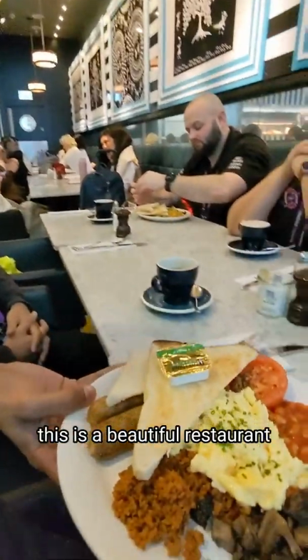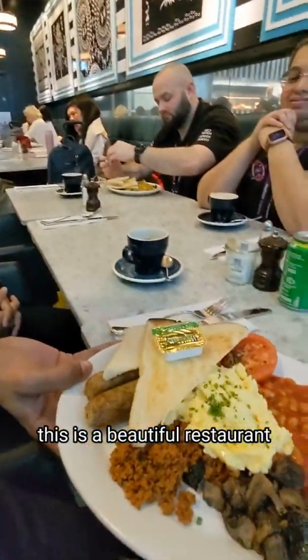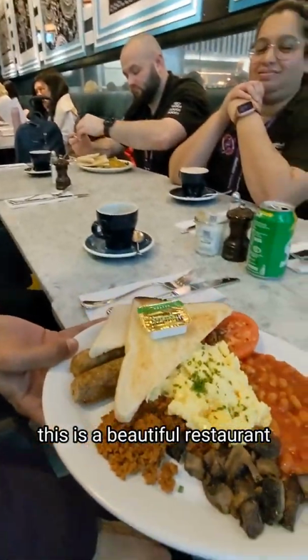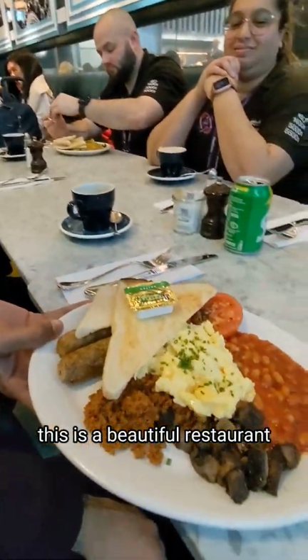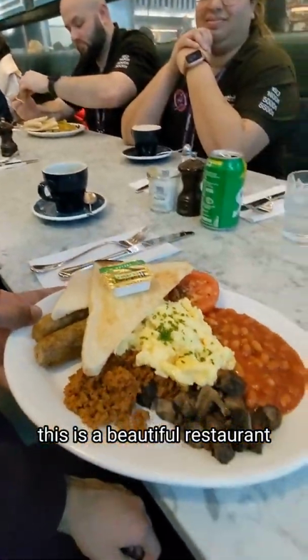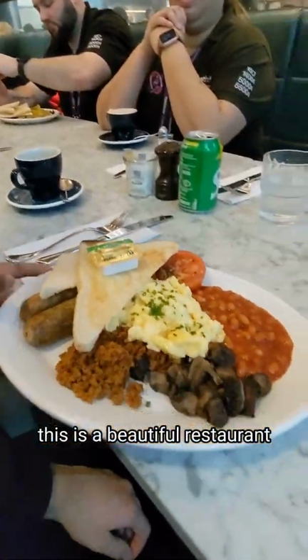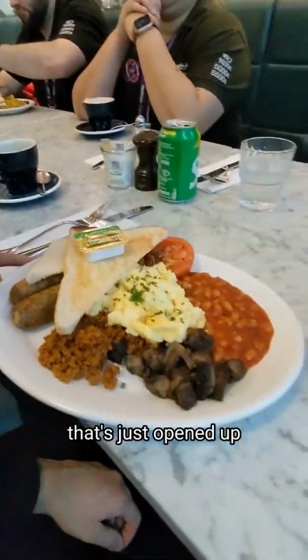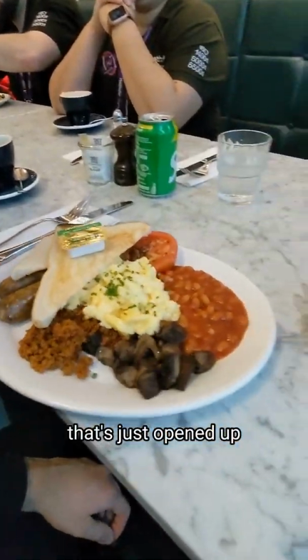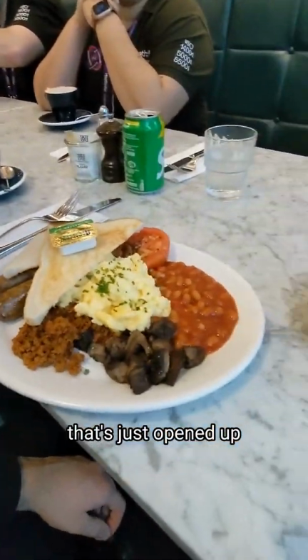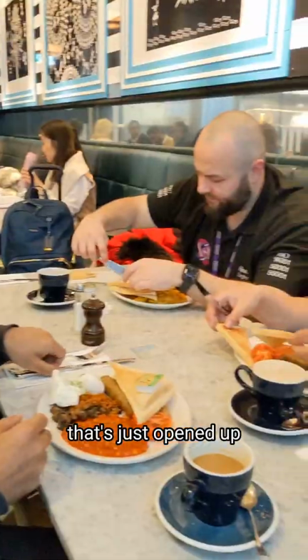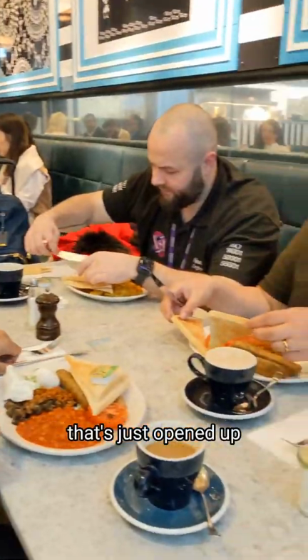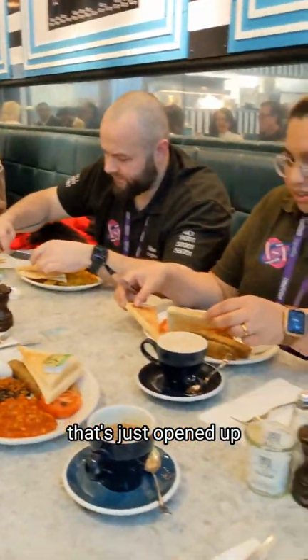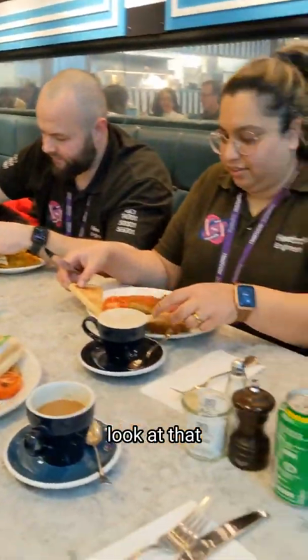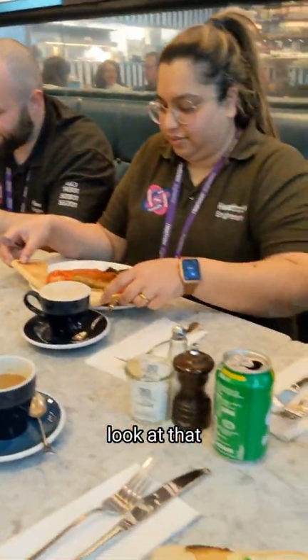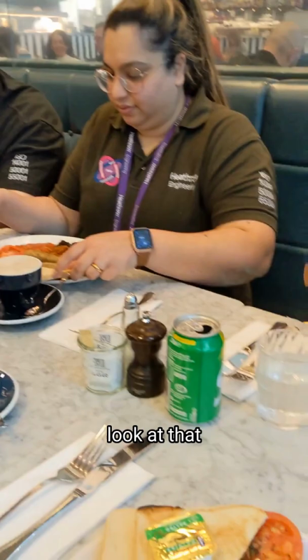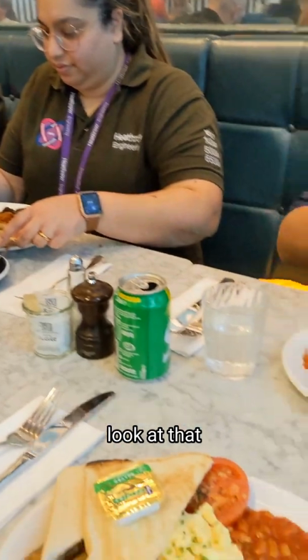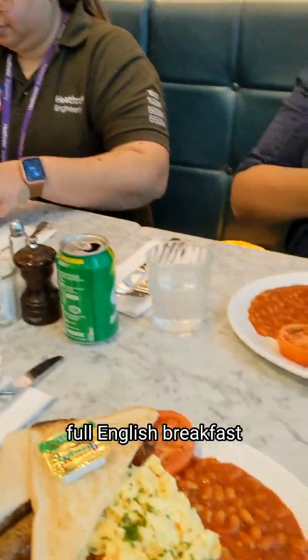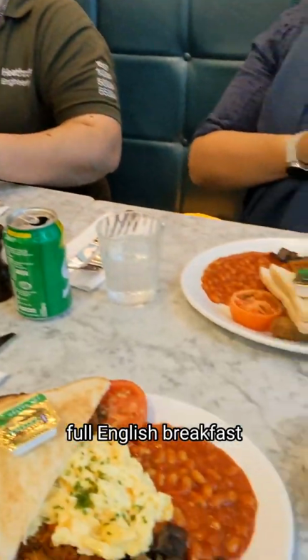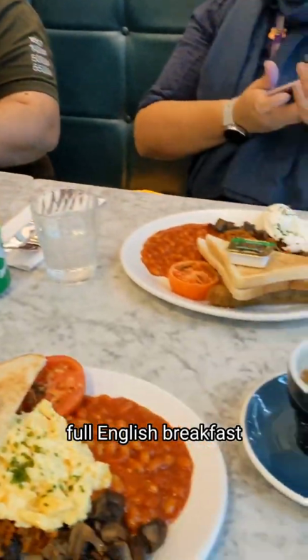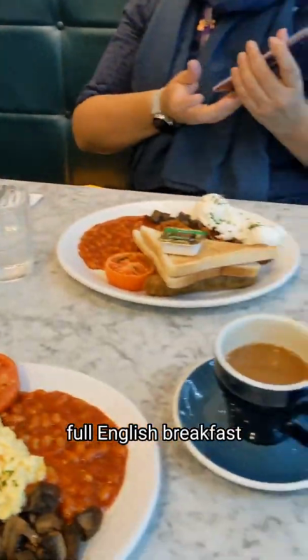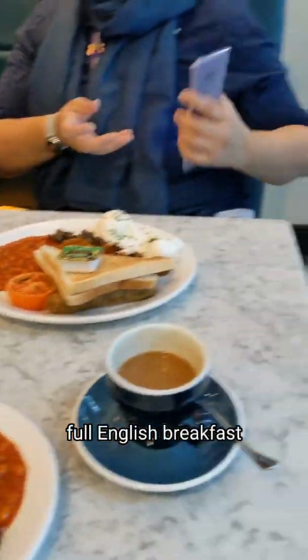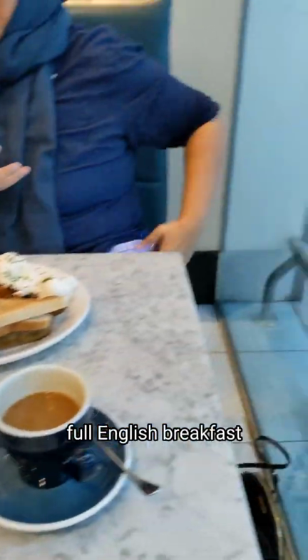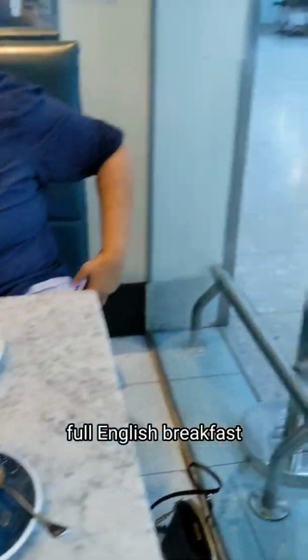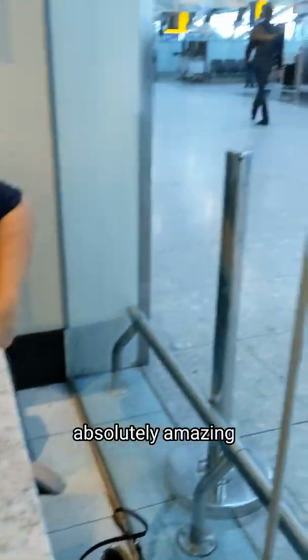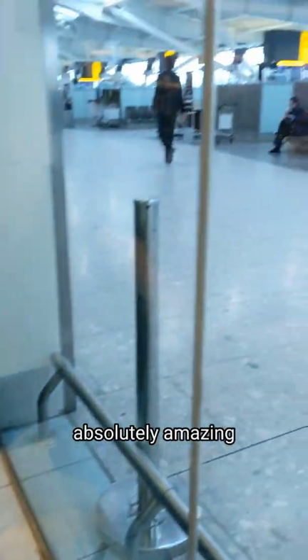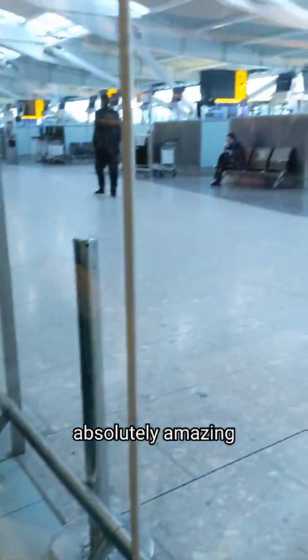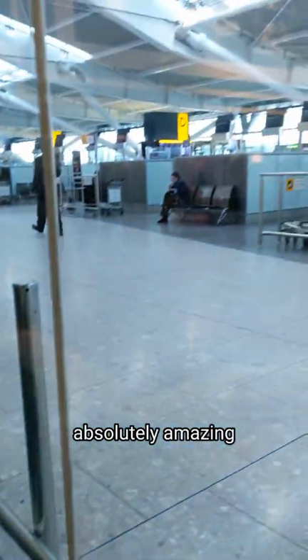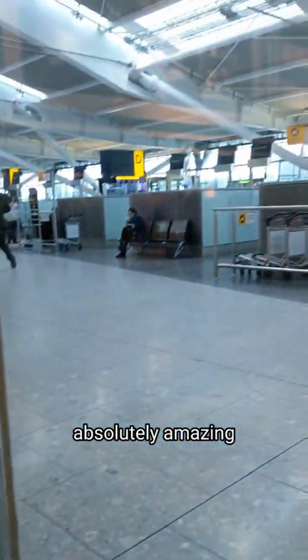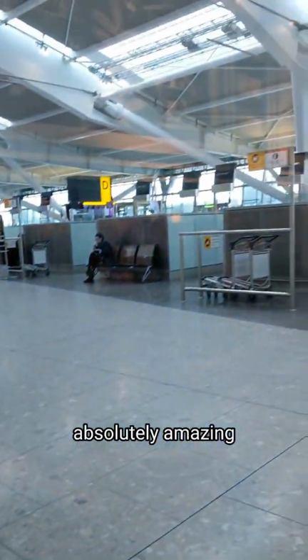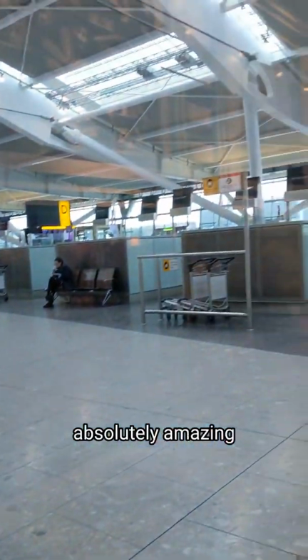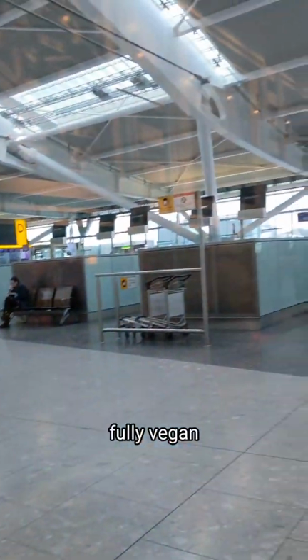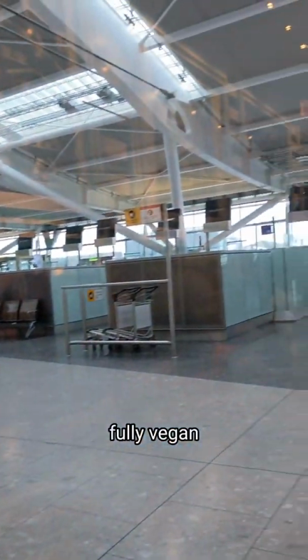This is a beautiful restaurant that's just opened up. Look at that — a full English breakfast. Absolutely amazing, and fully vegan.